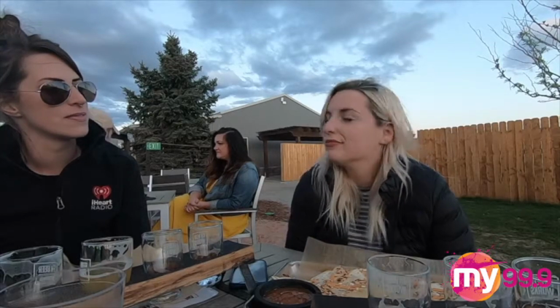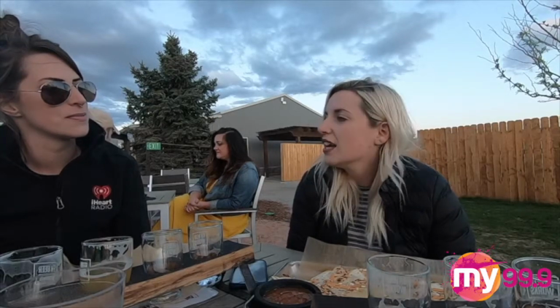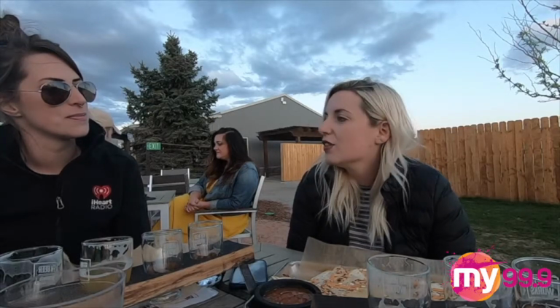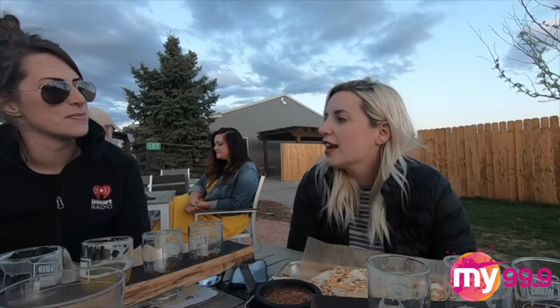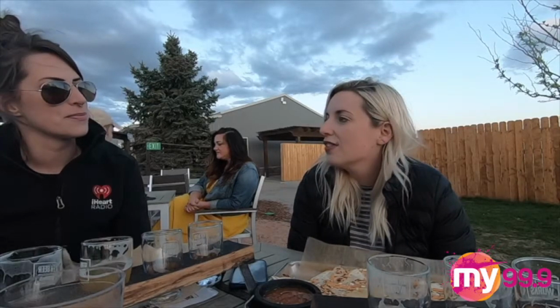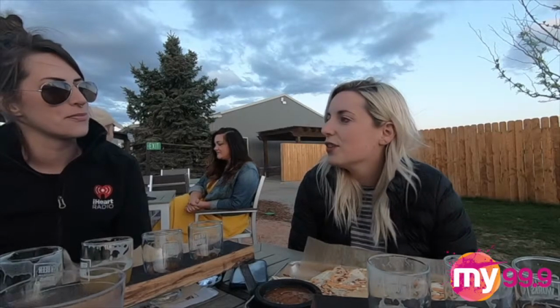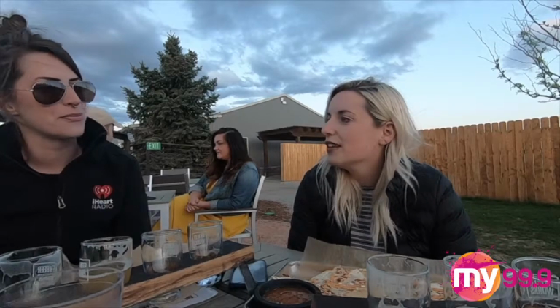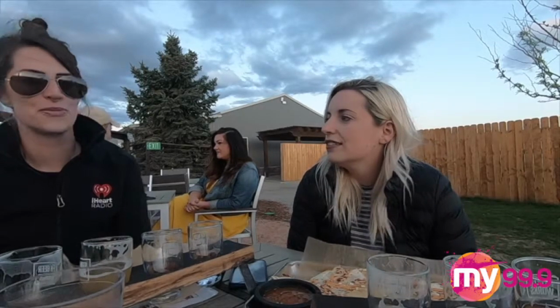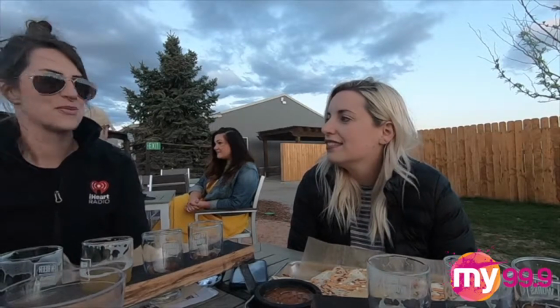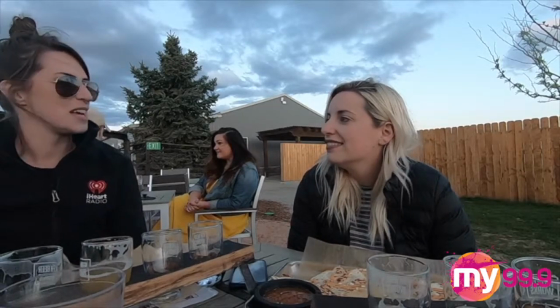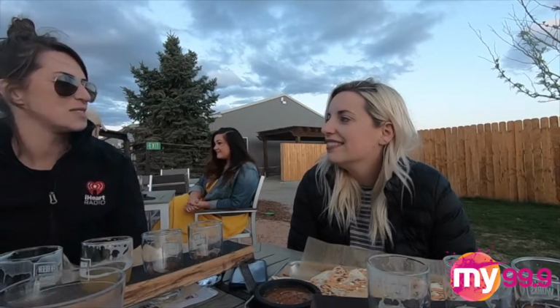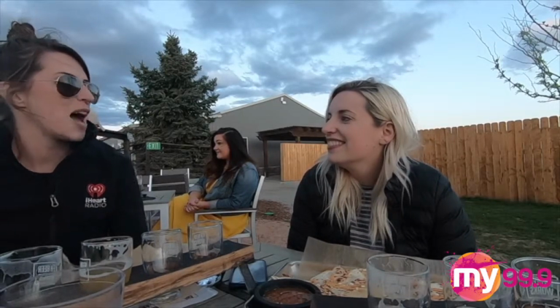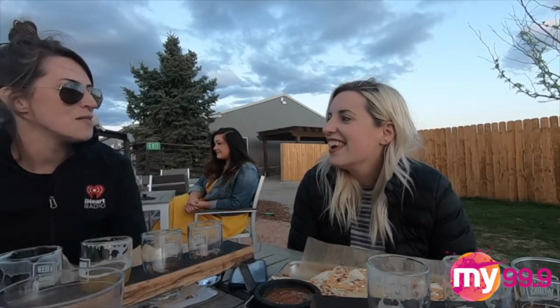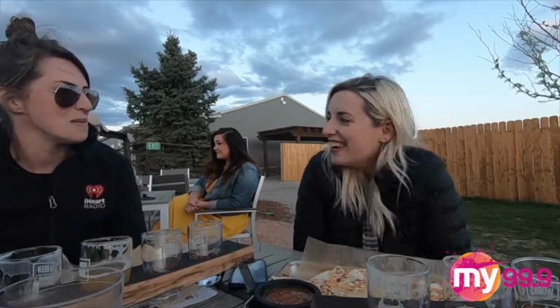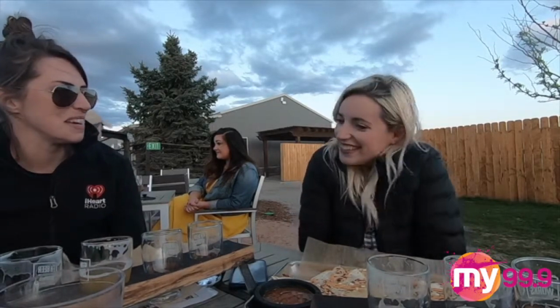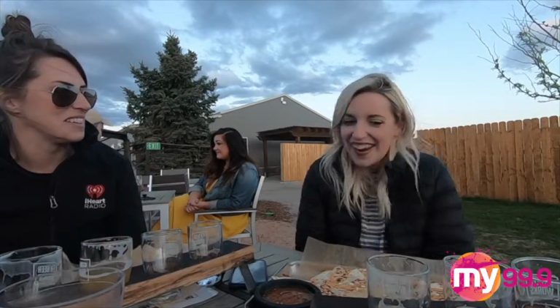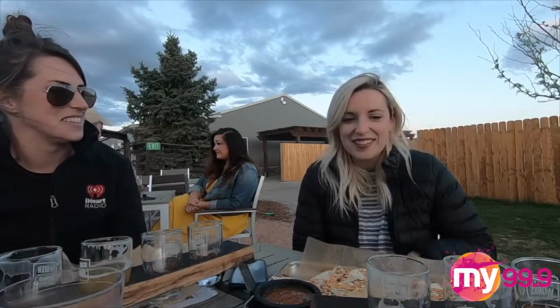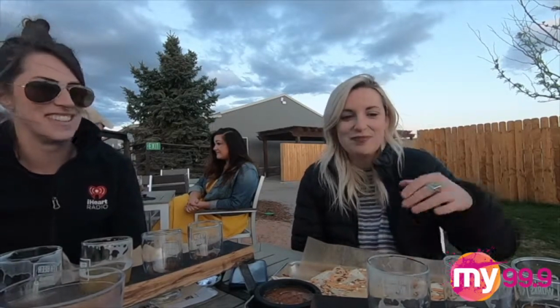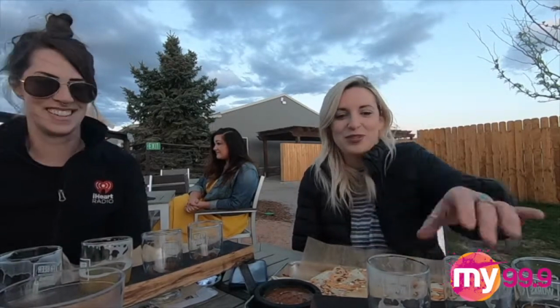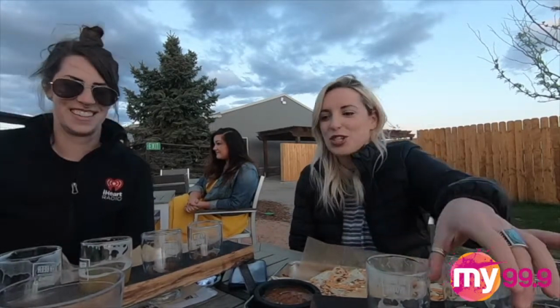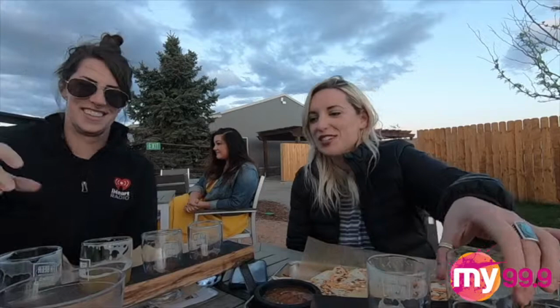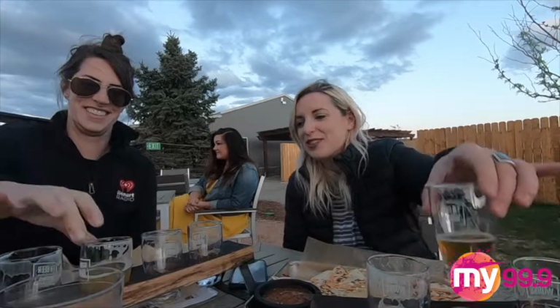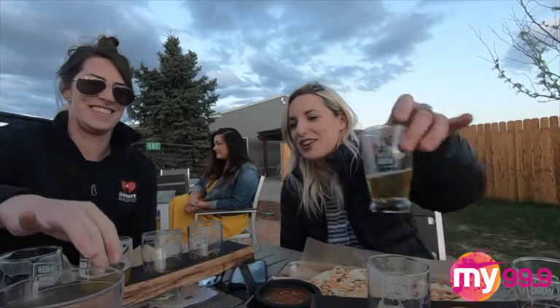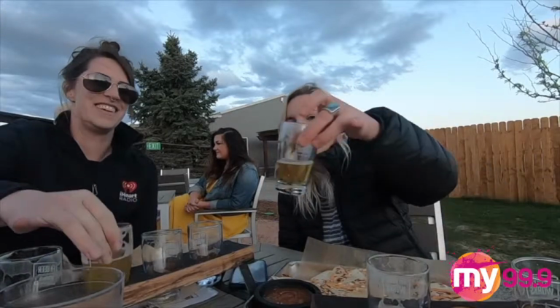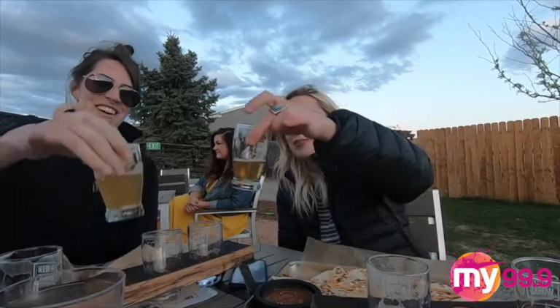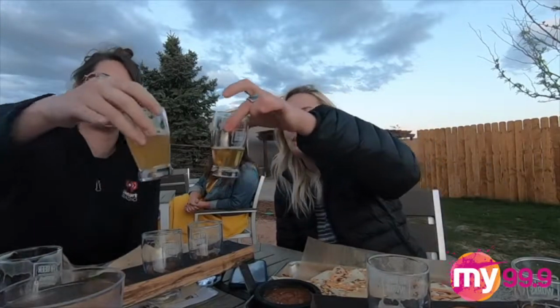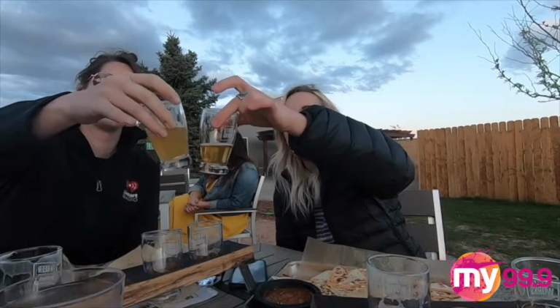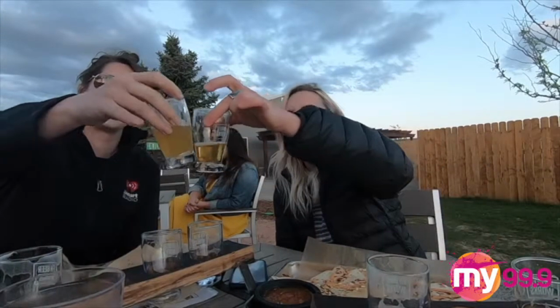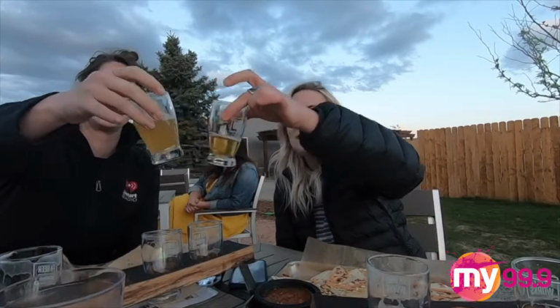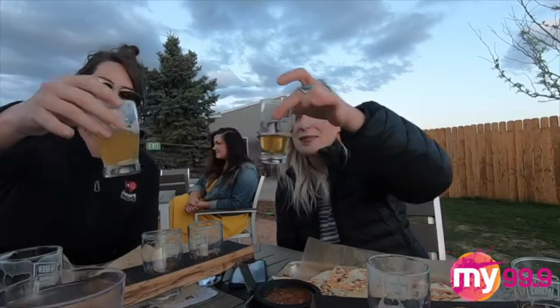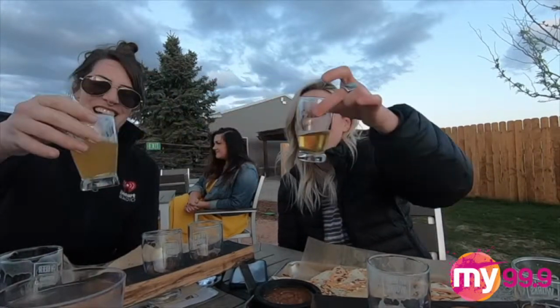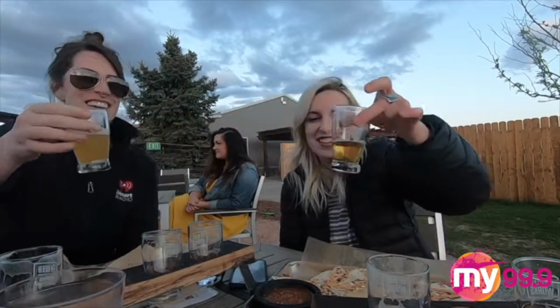Thanks for hanging out, Laura. Thanks for having me. Cheers with our little beers. Navy beers.